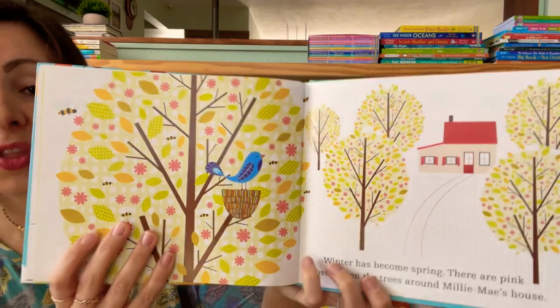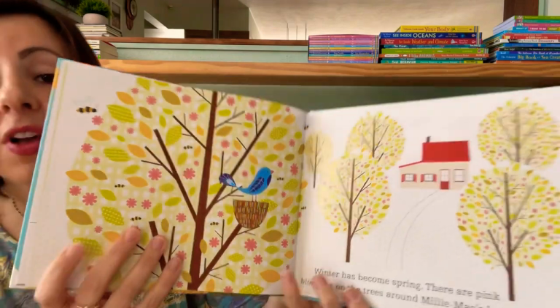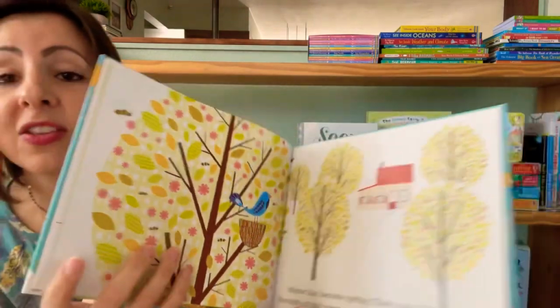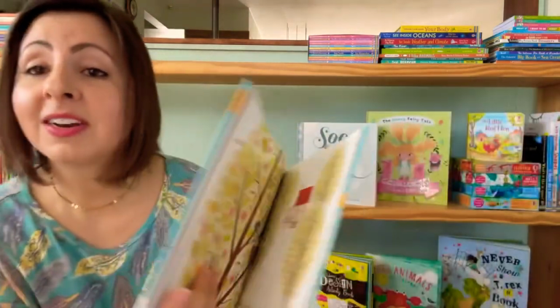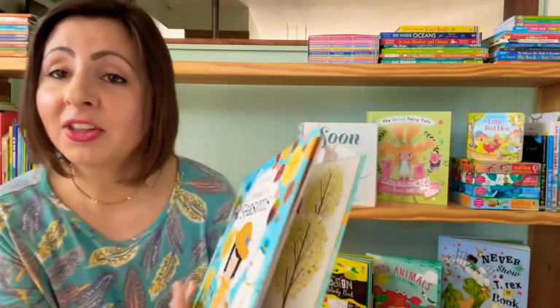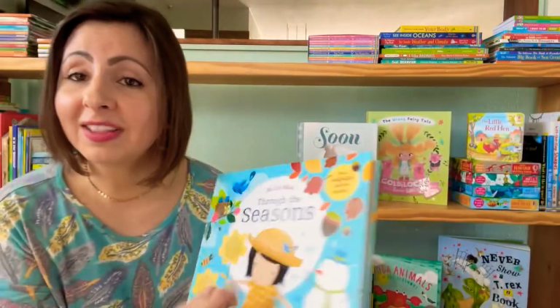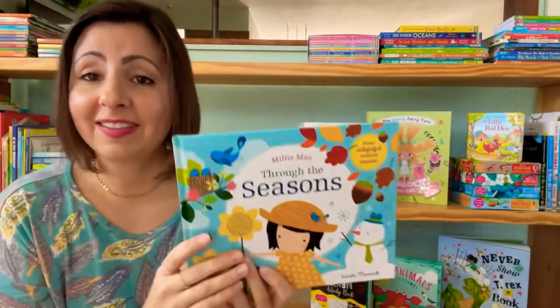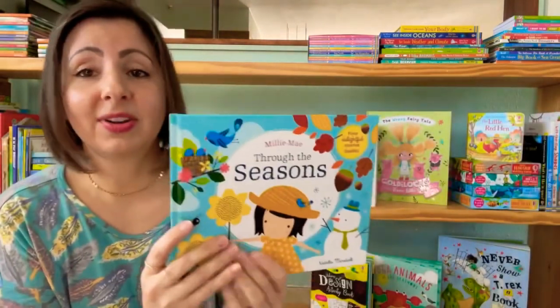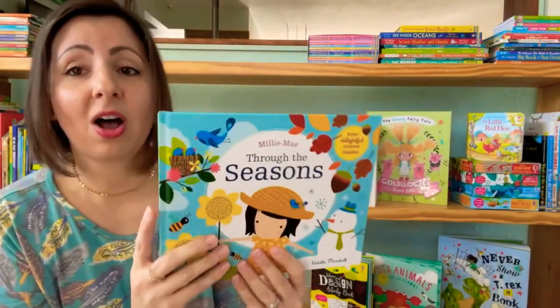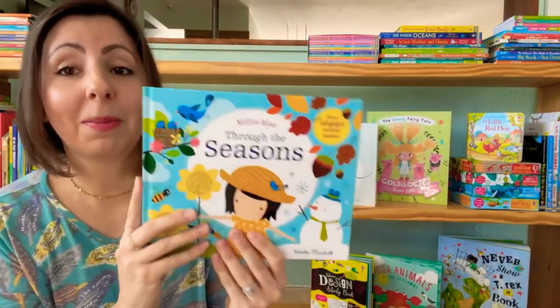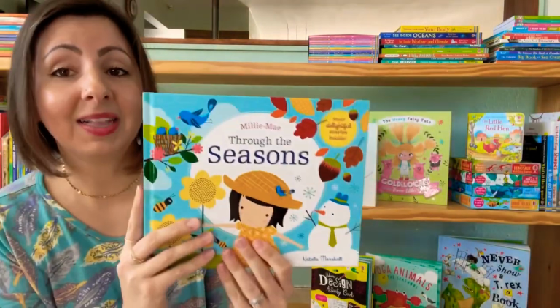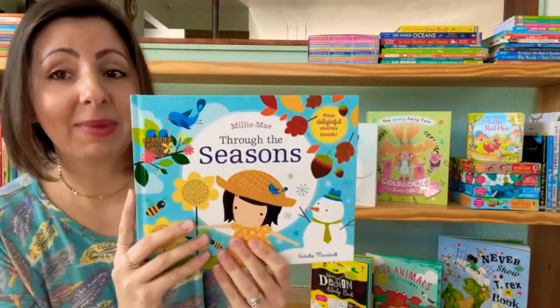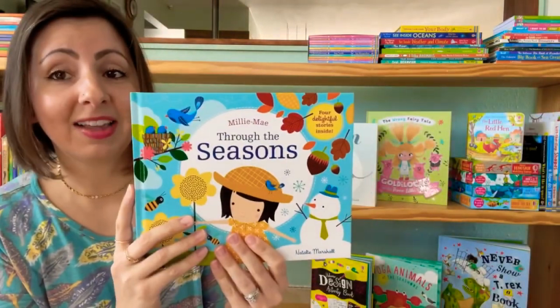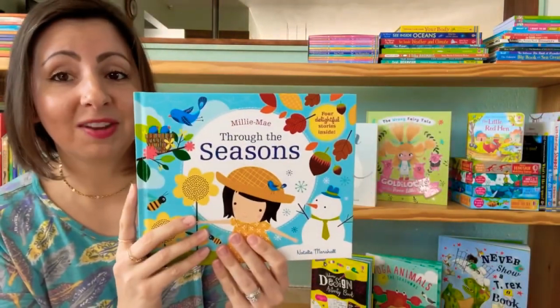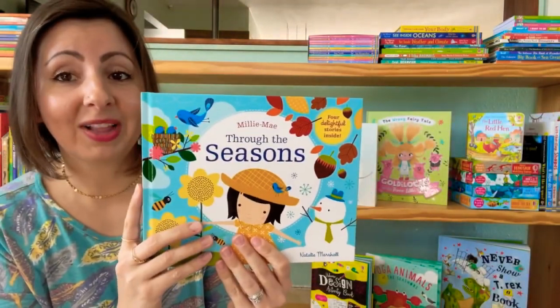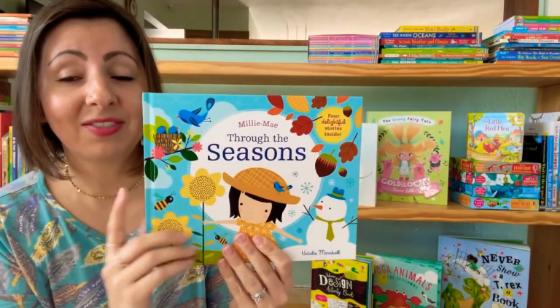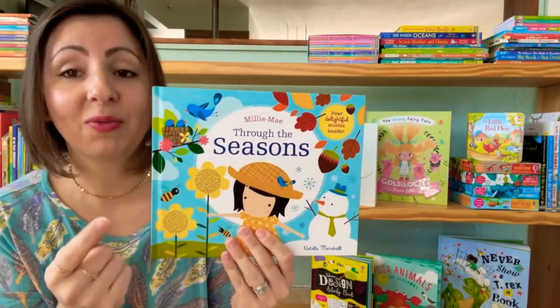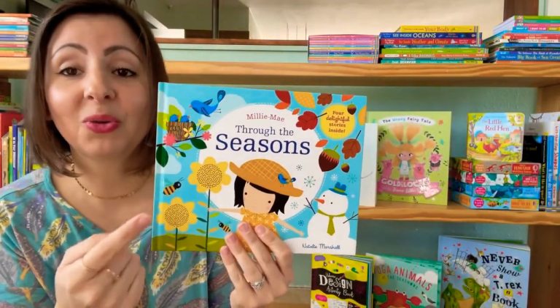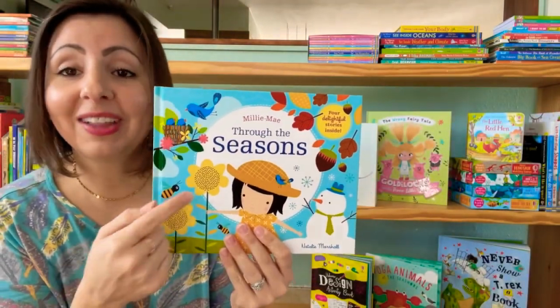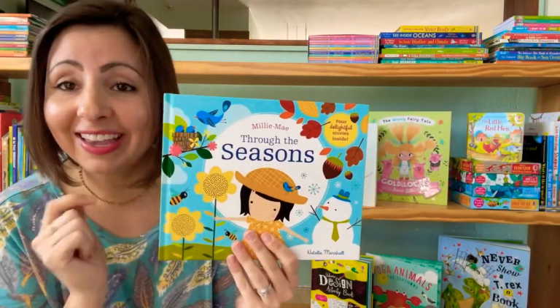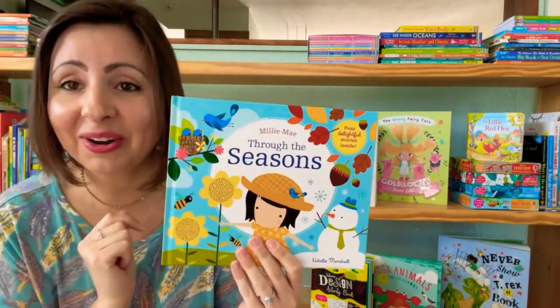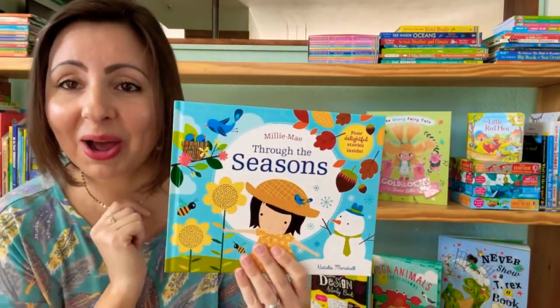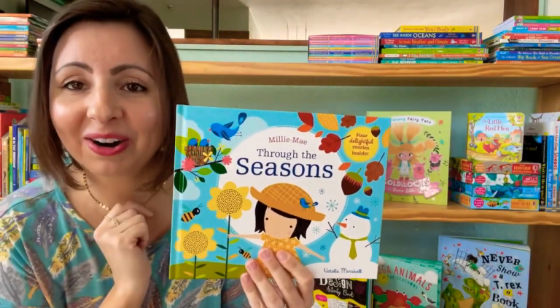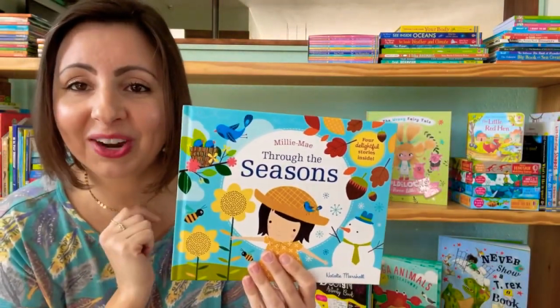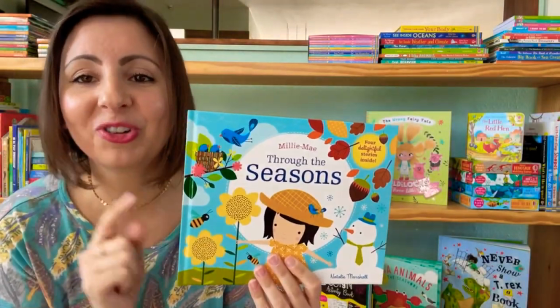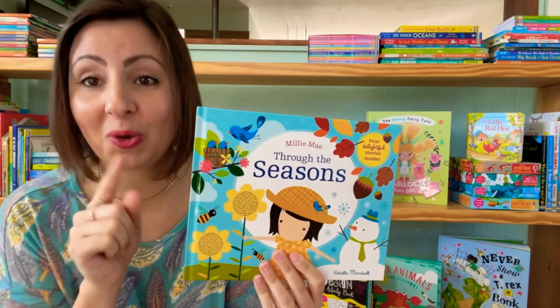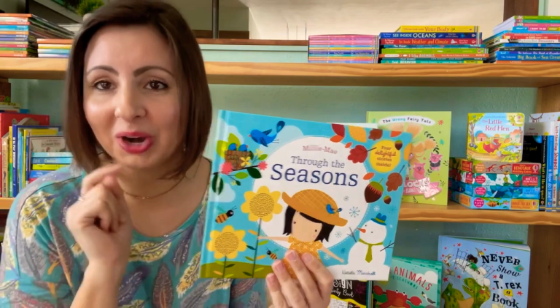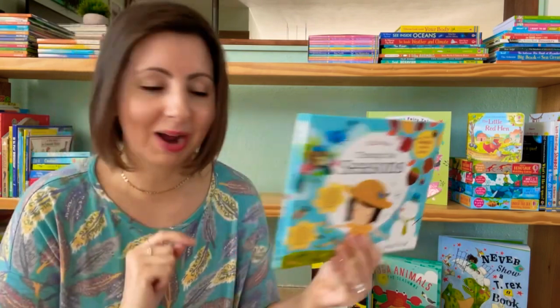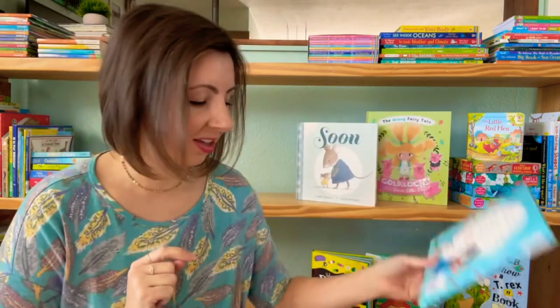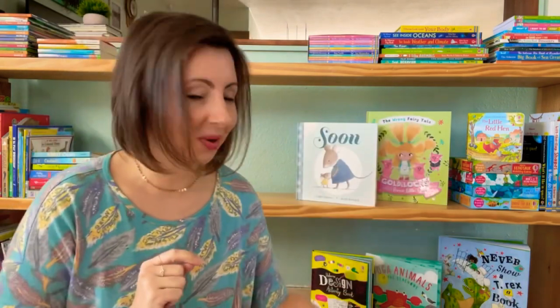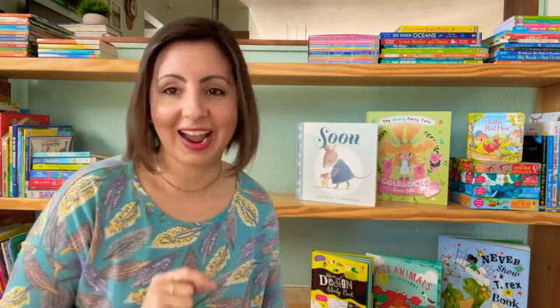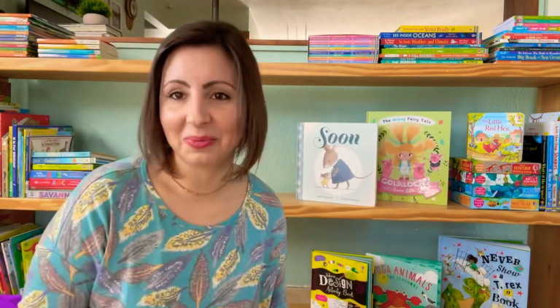I am really excited about this book. There's also another in this series called Millie Mae Loves to Play, so if you like hearing about her adventures, you'll want to grab that one as well.